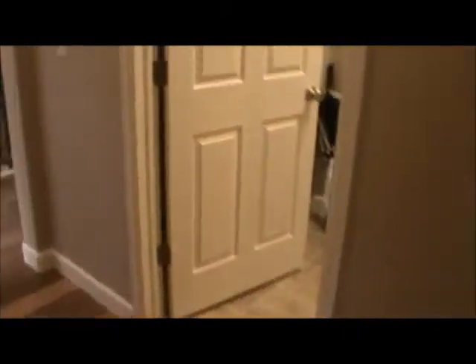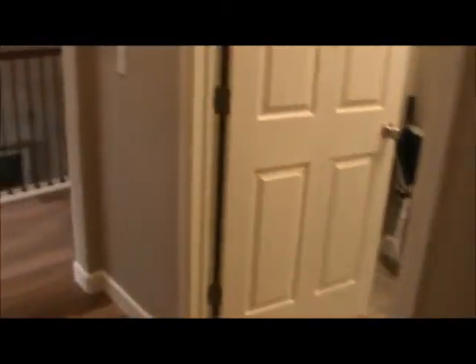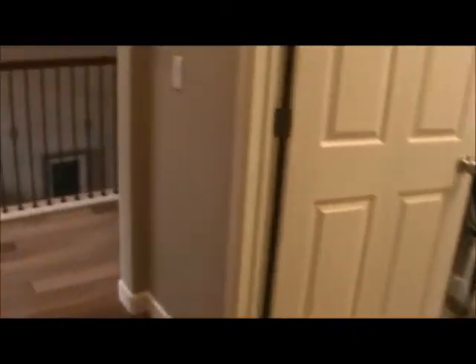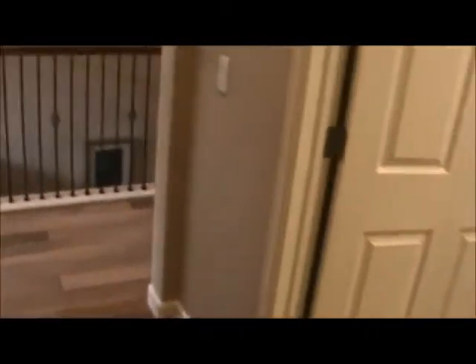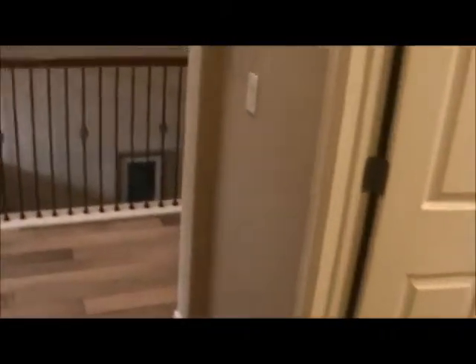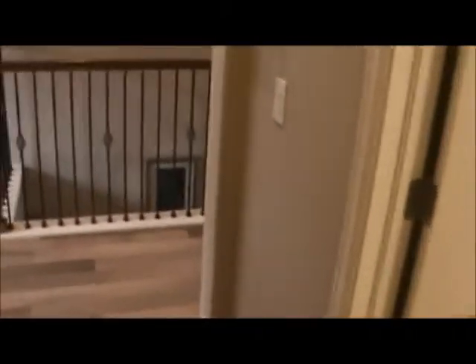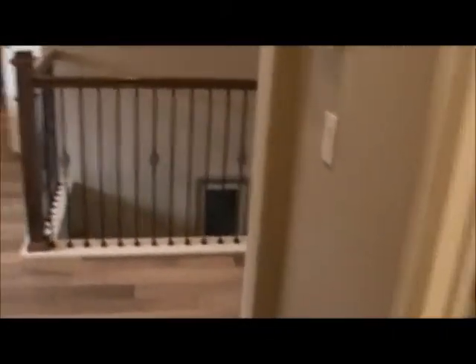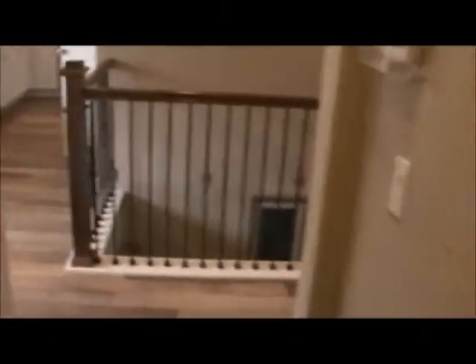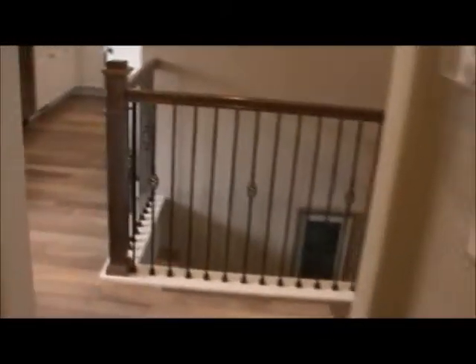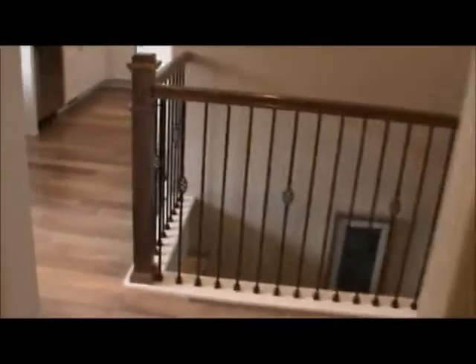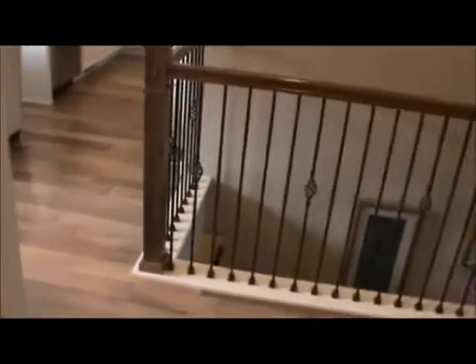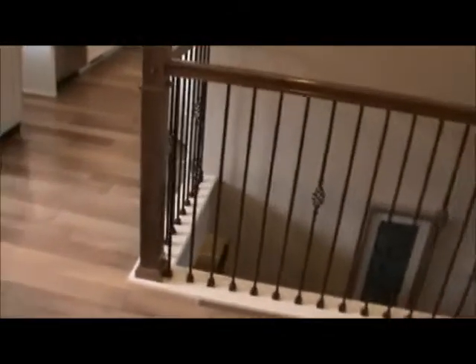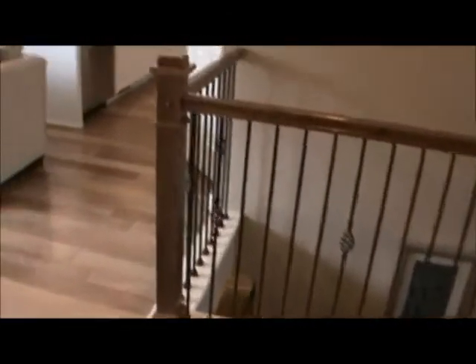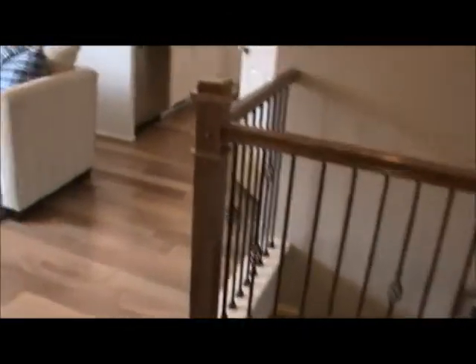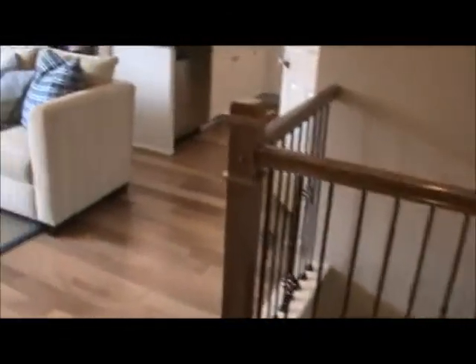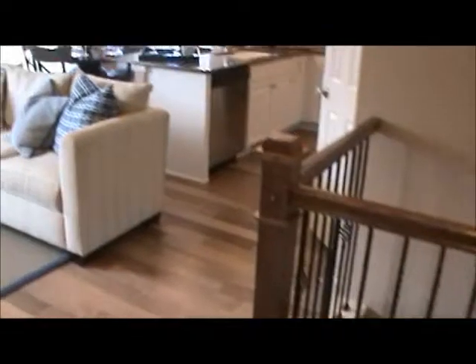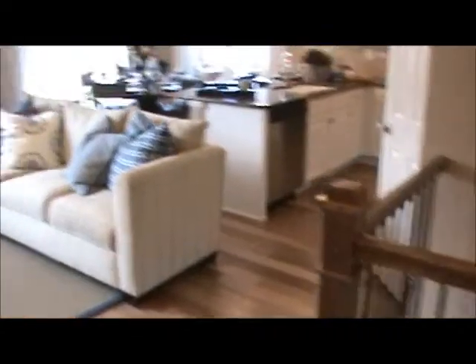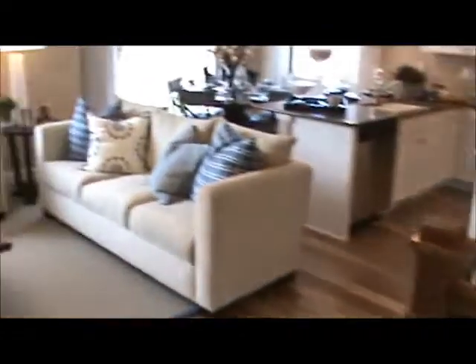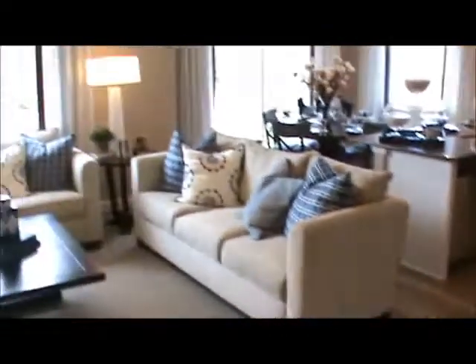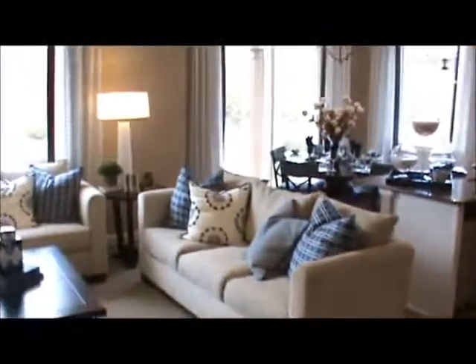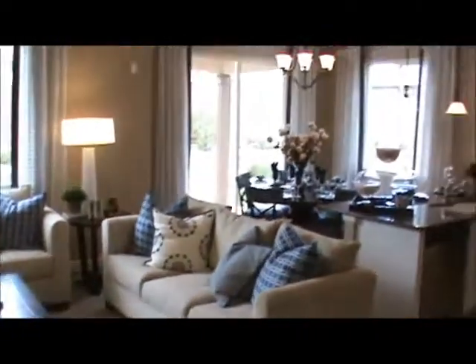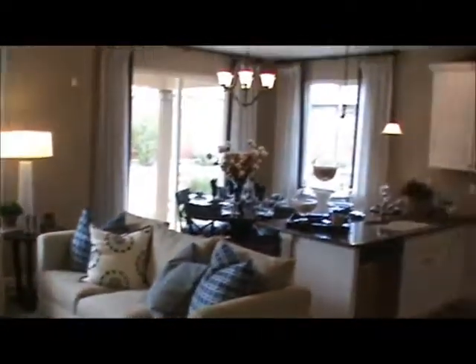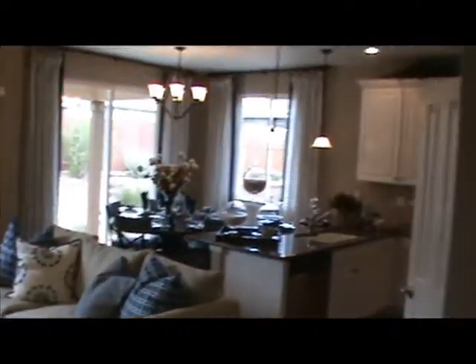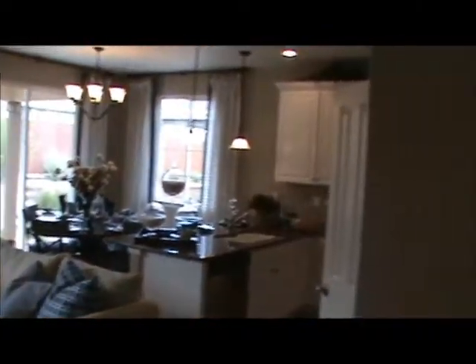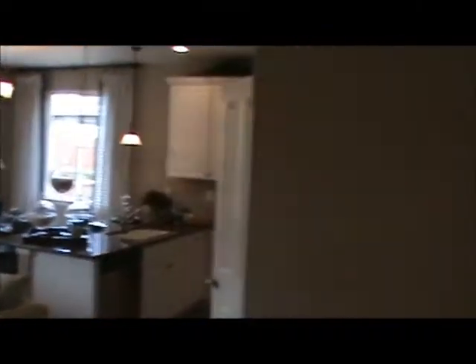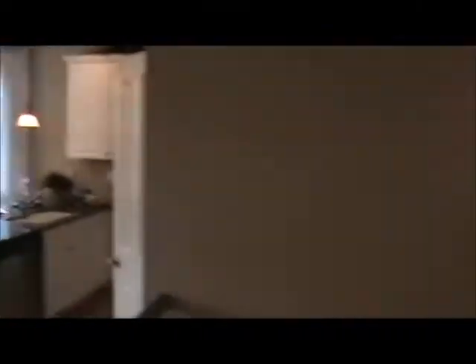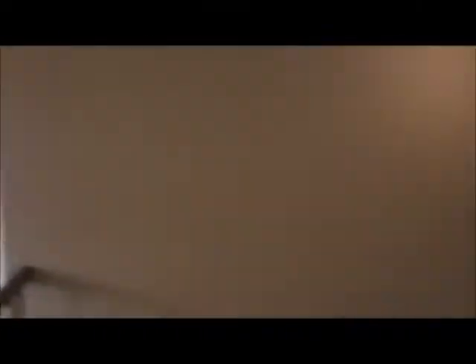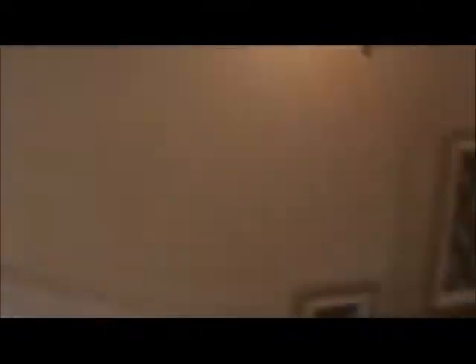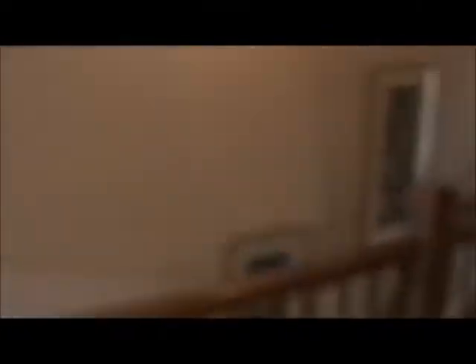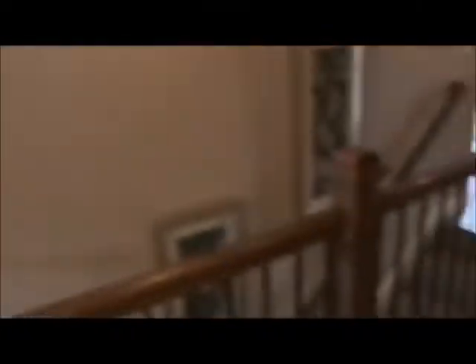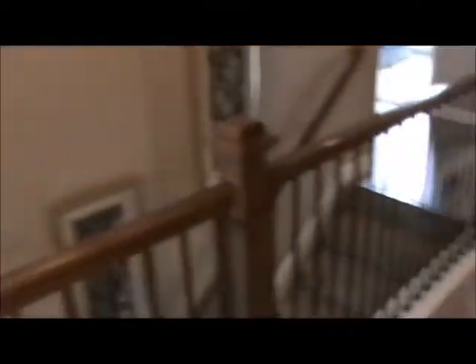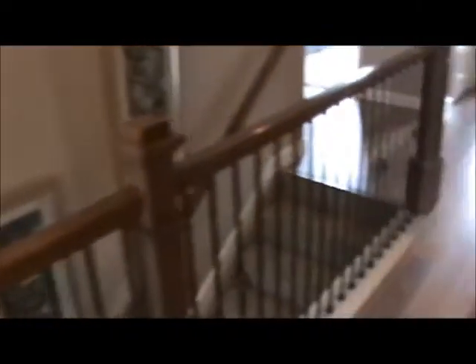Now let's walk into the kitchen and living room area to walk downstairs.